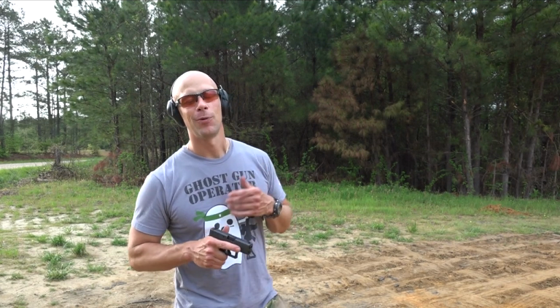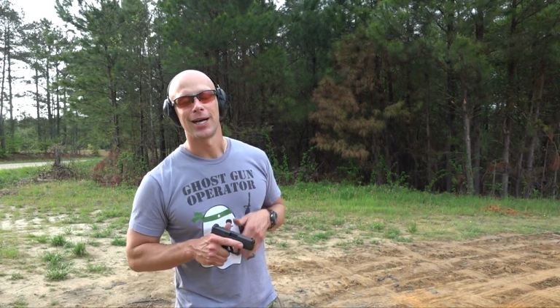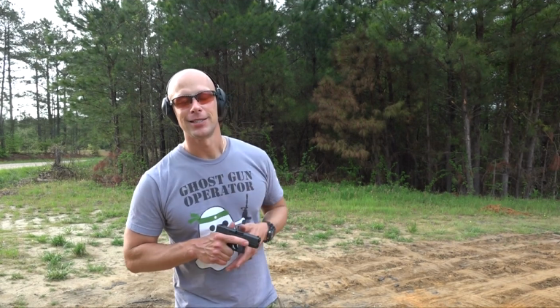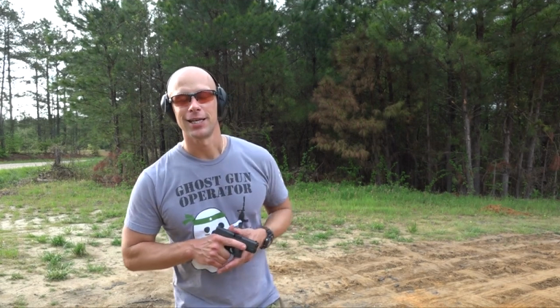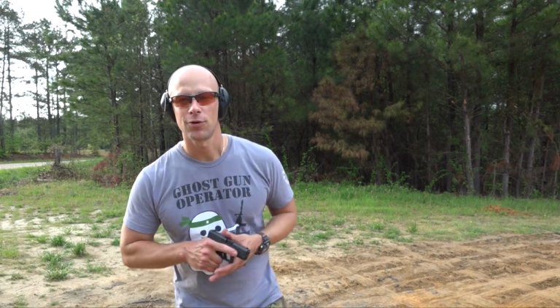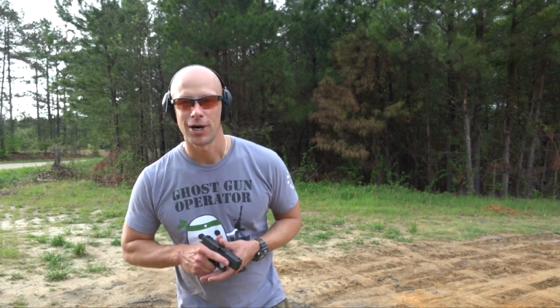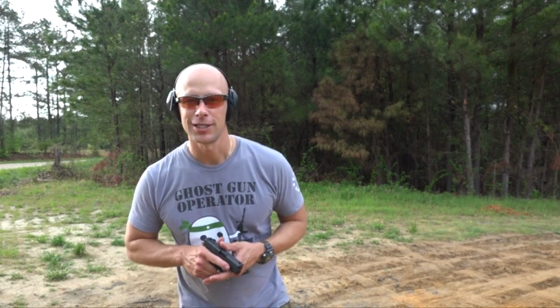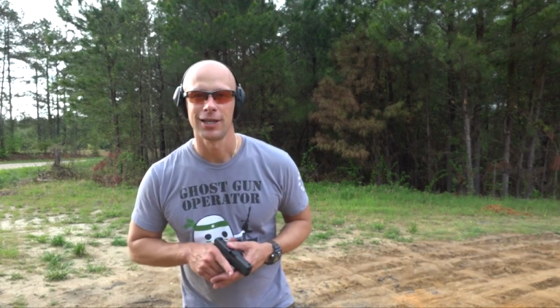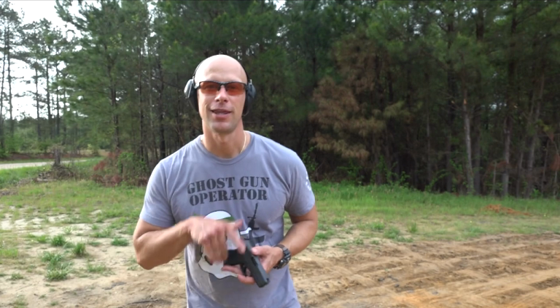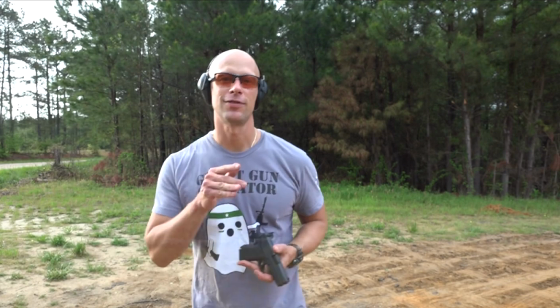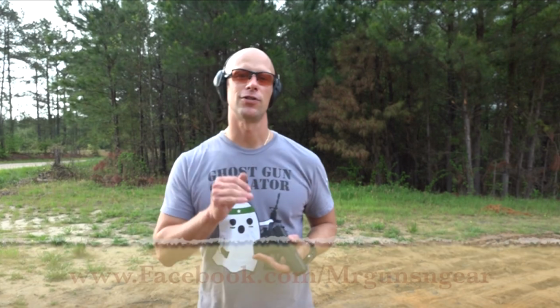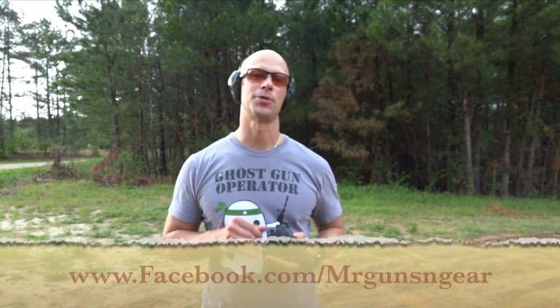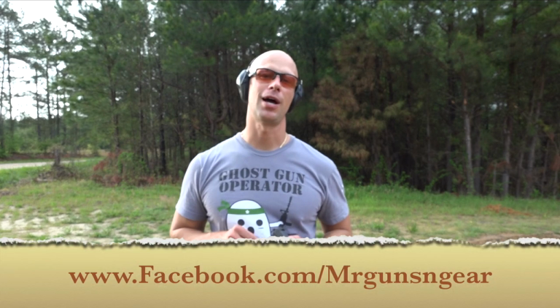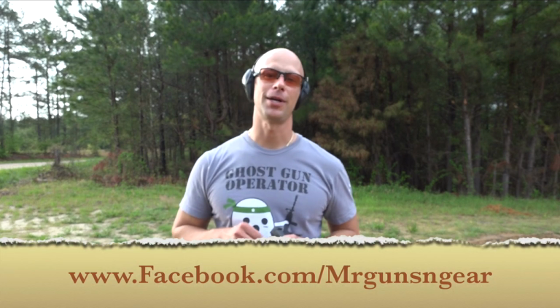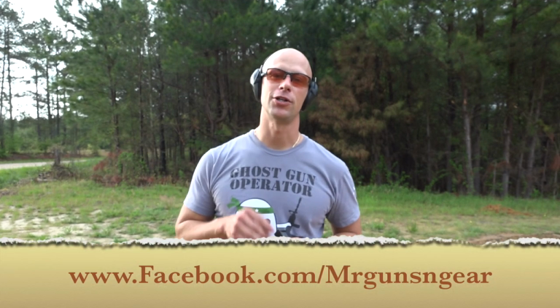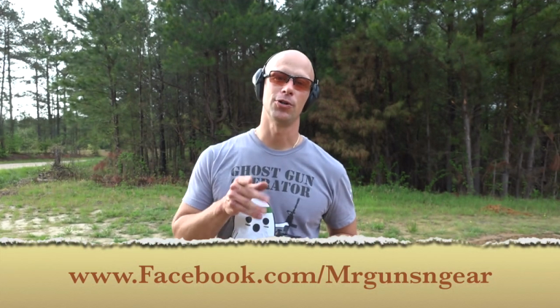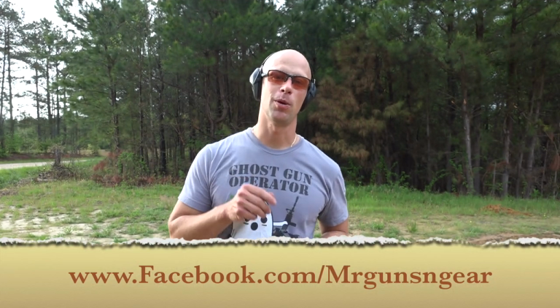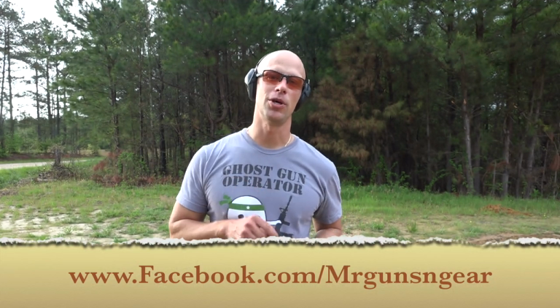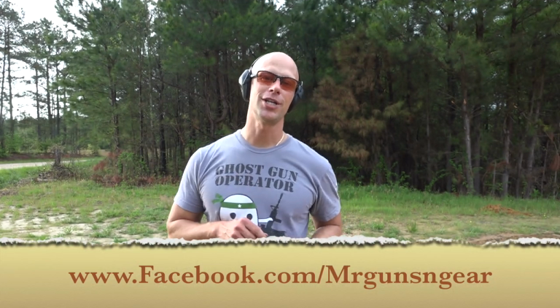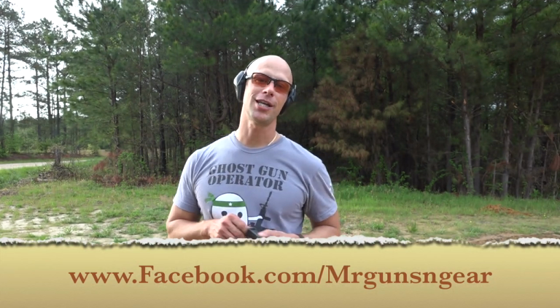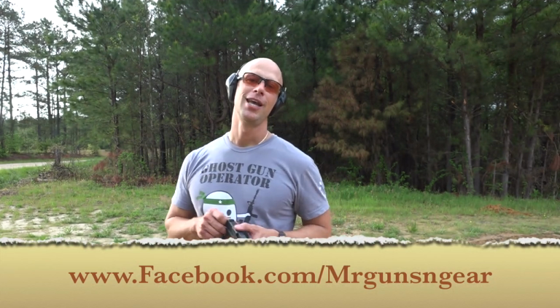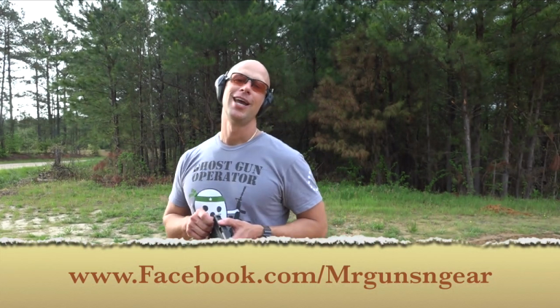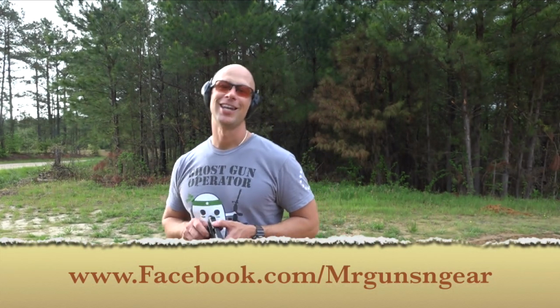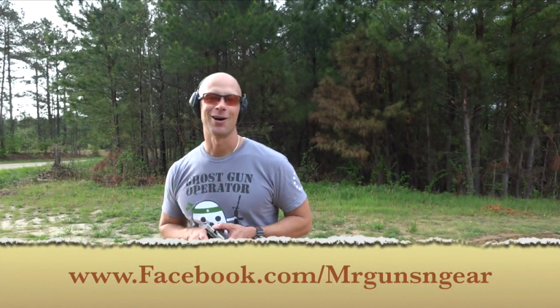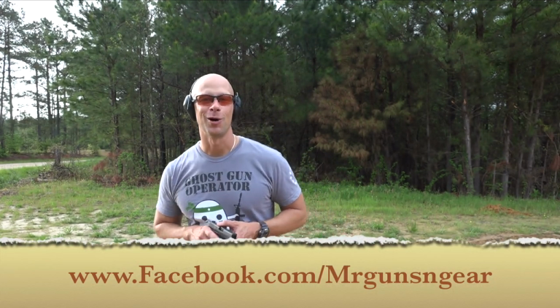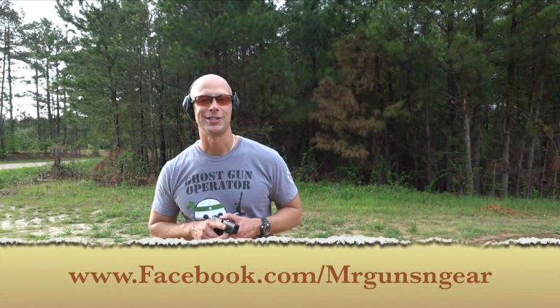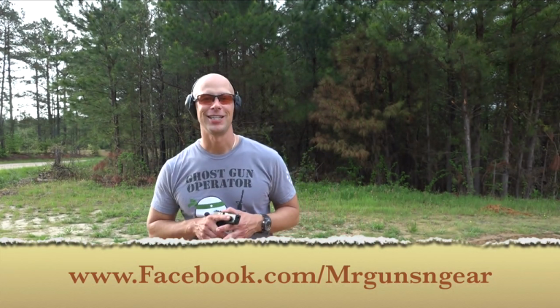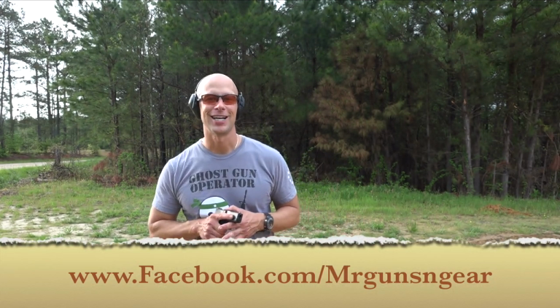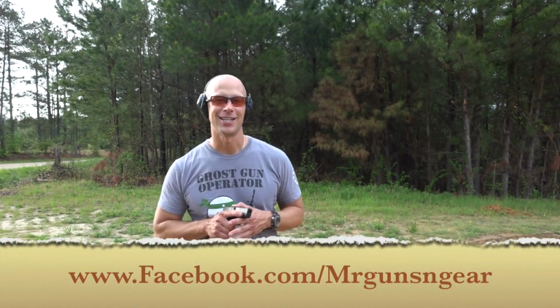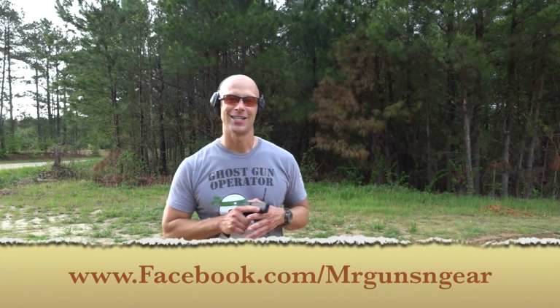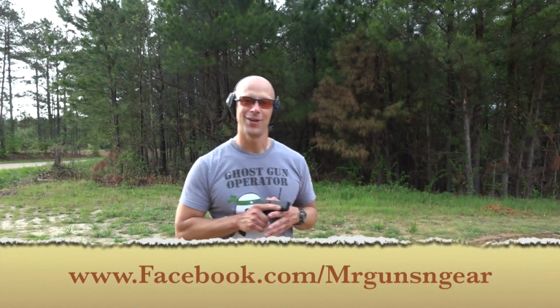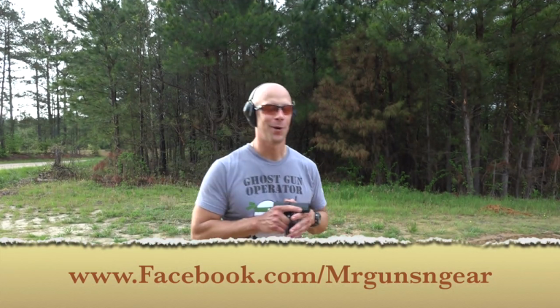Anyway guys, thanks for watching and thanks for subscribing. I truly appreciate it and we hope to see you in the next video.